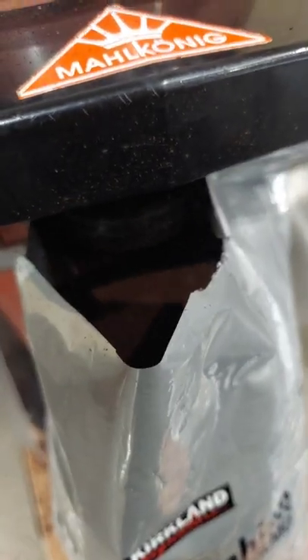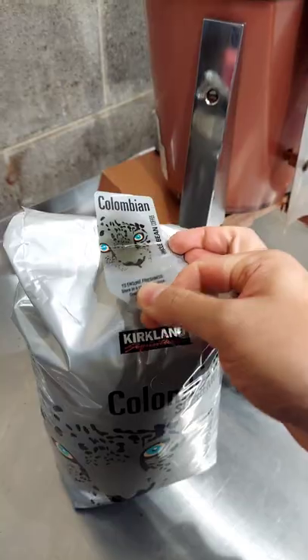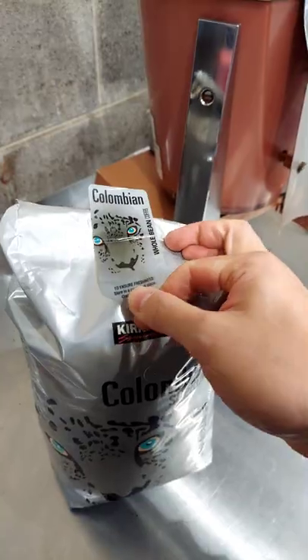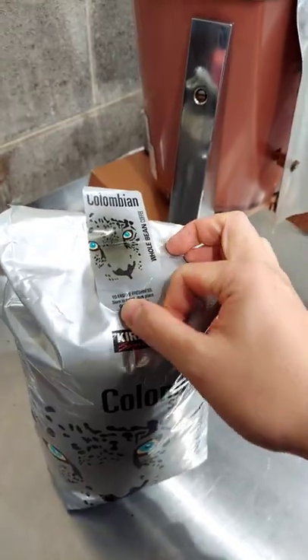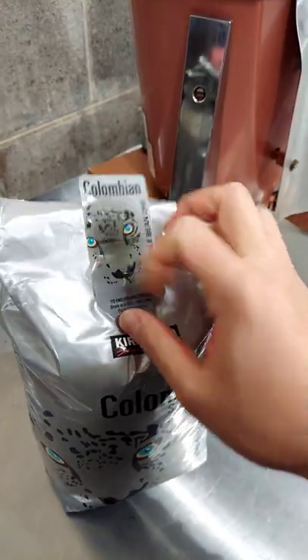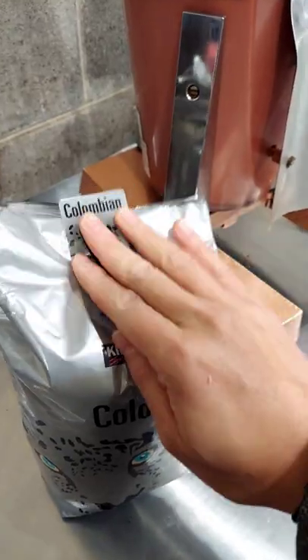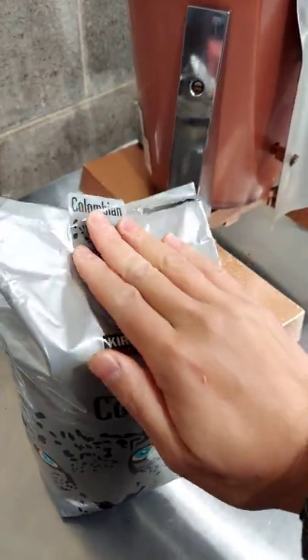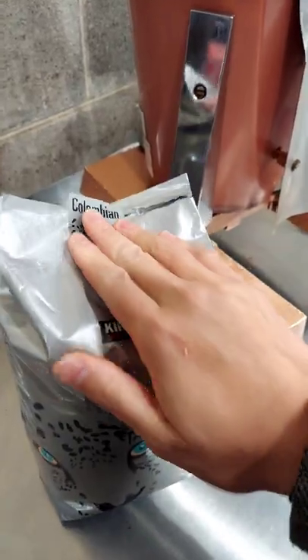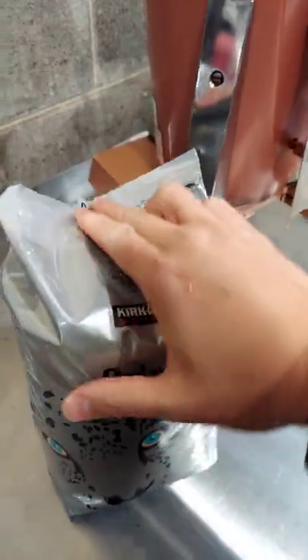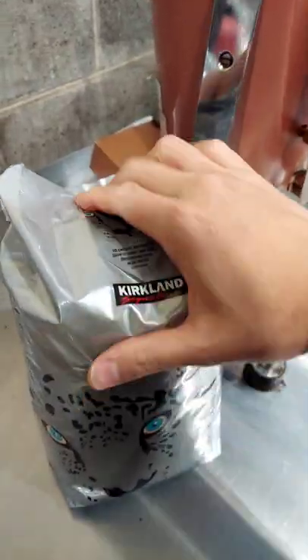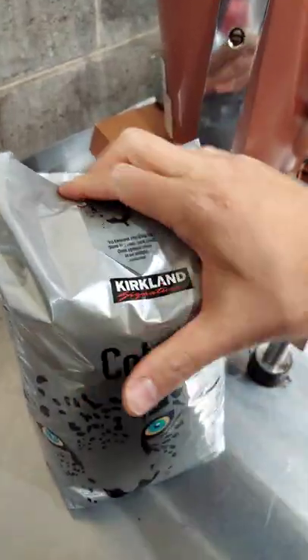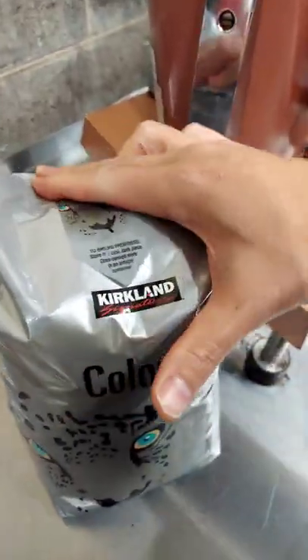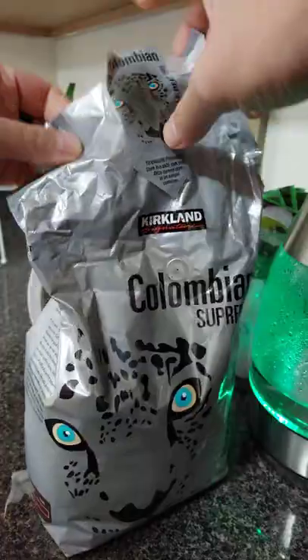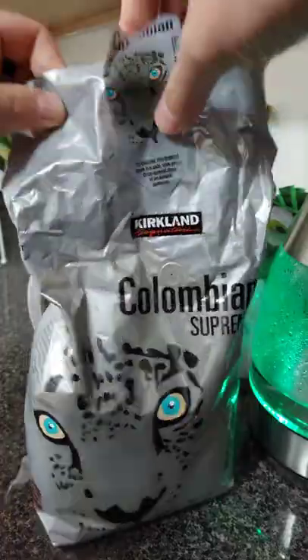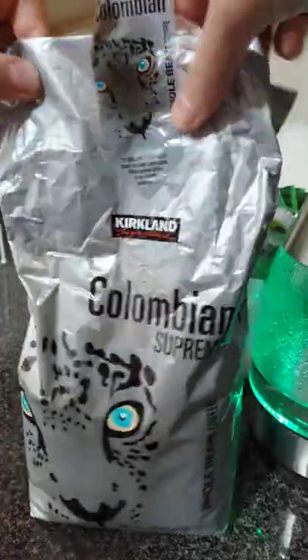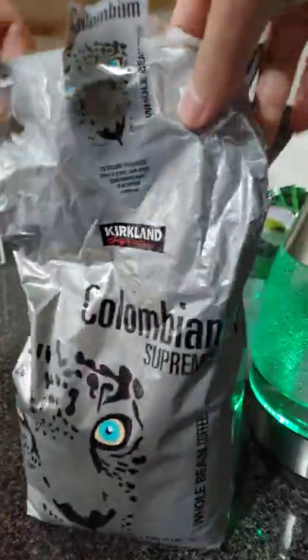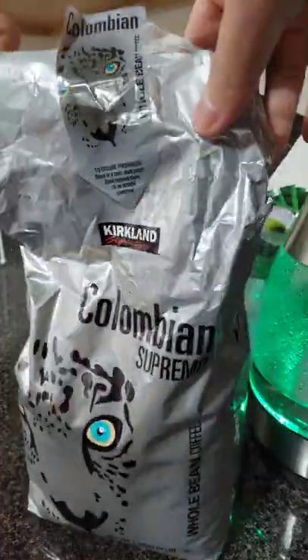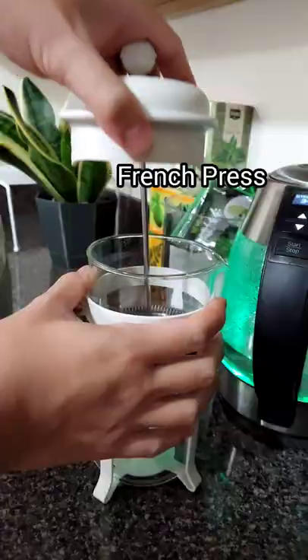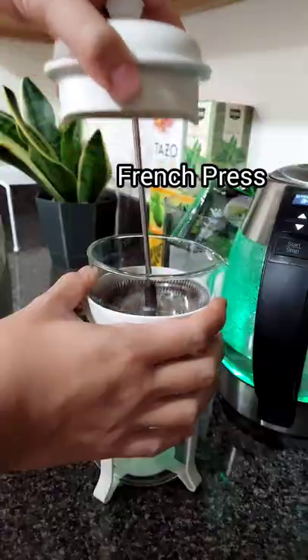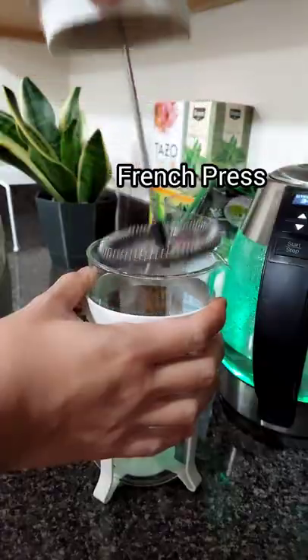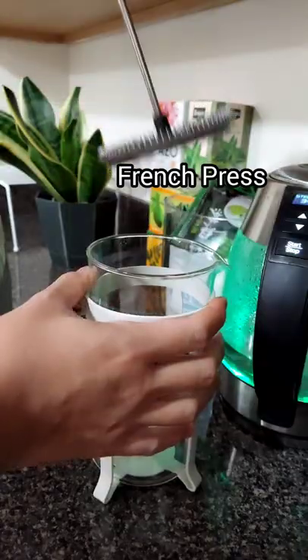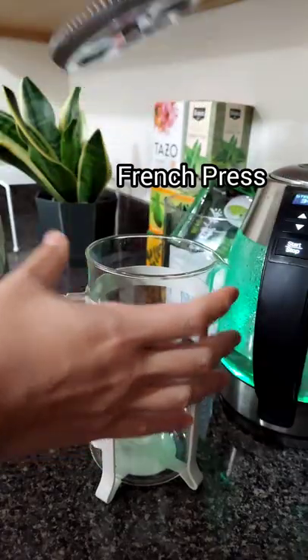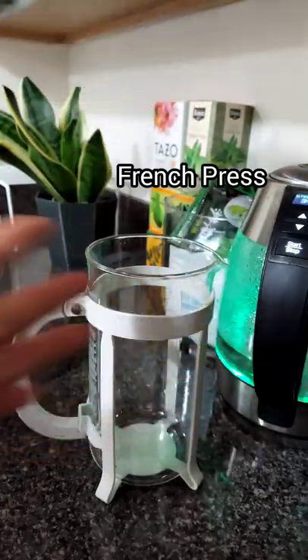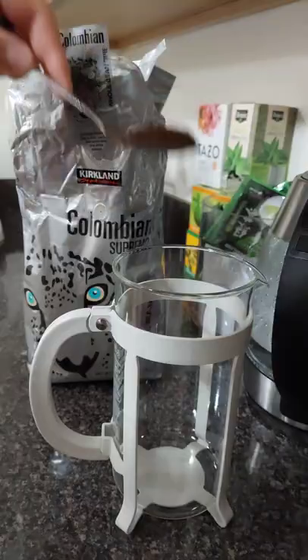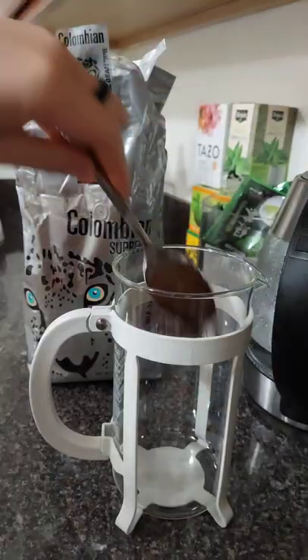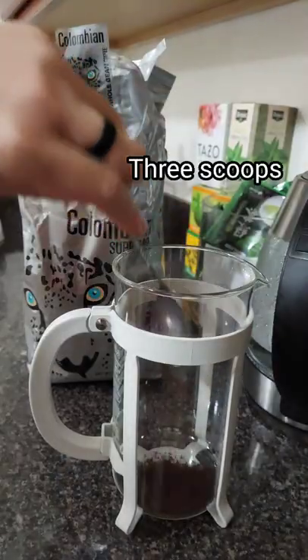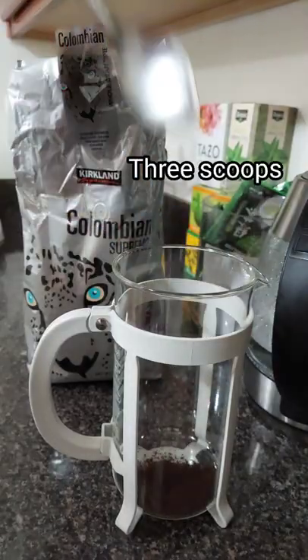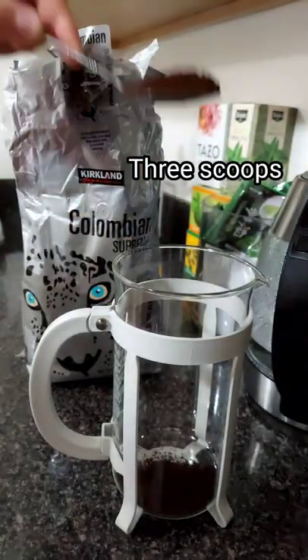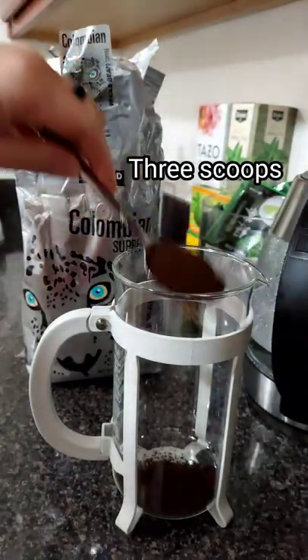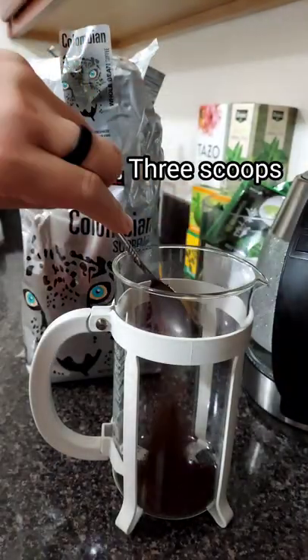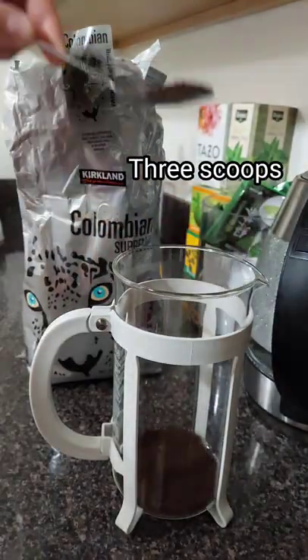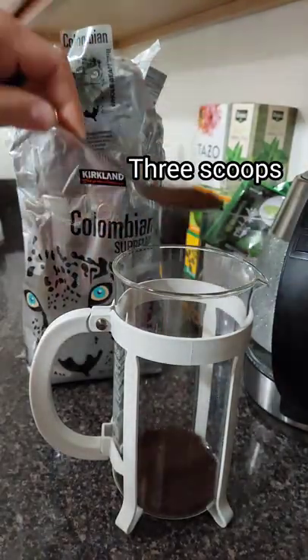Seal that in, then into our kitchen to prepare our French press. Three scoops of our coffee.